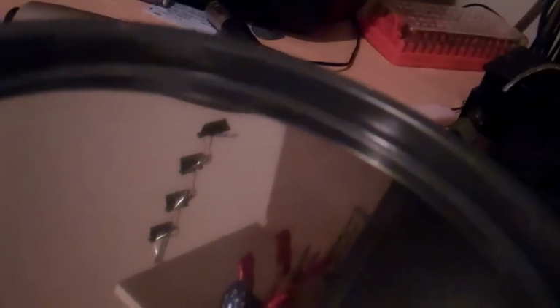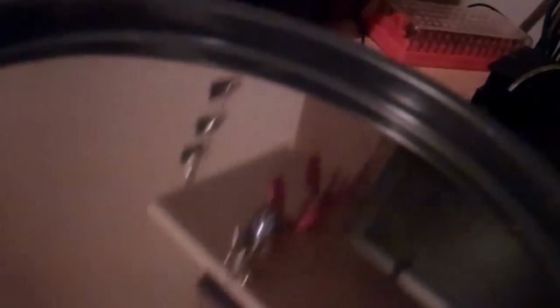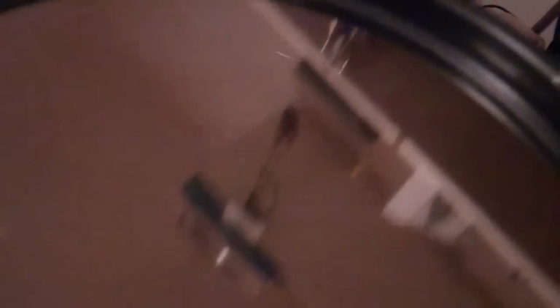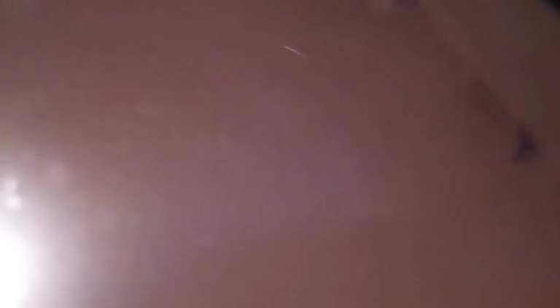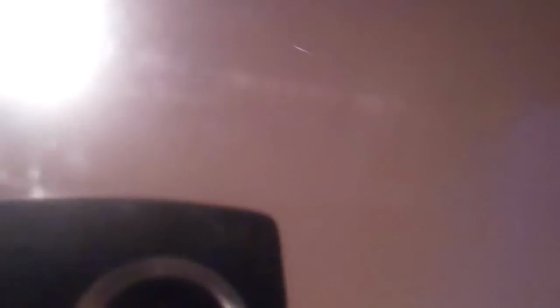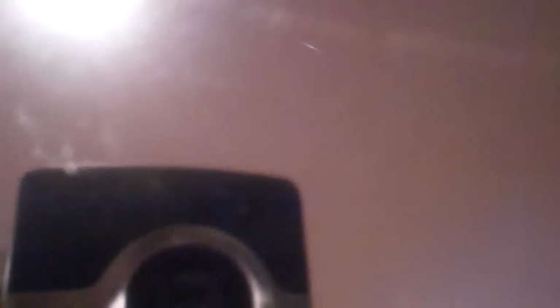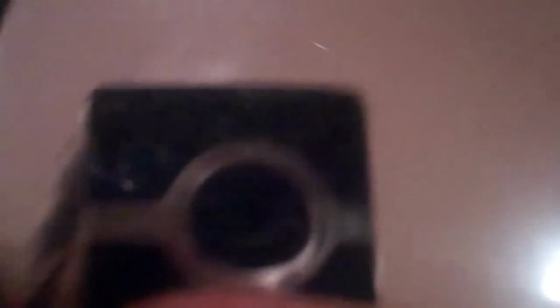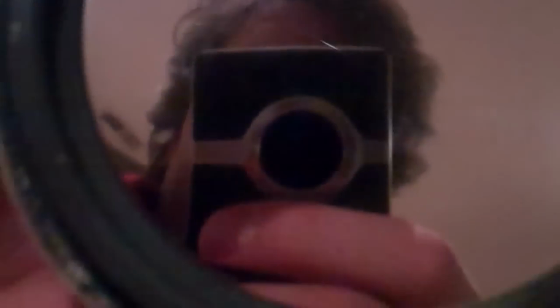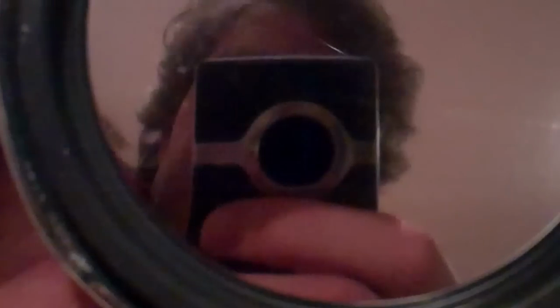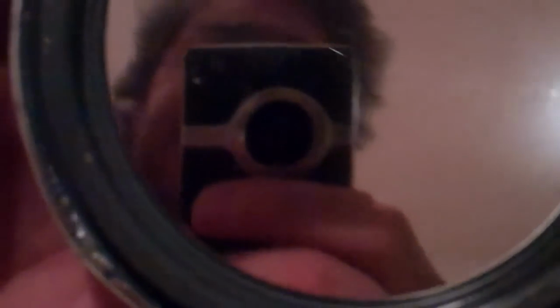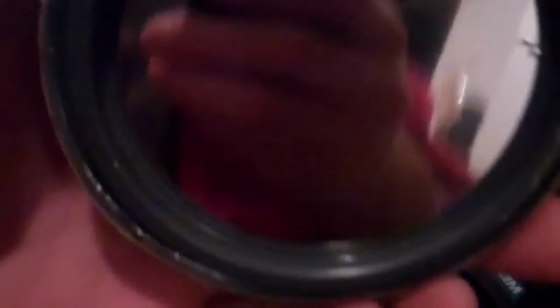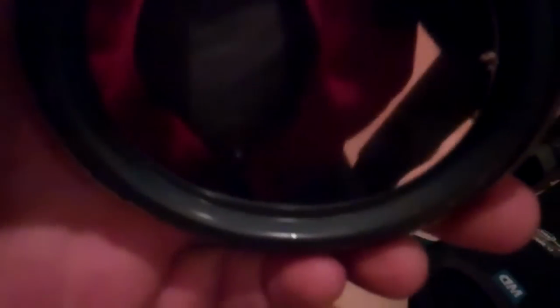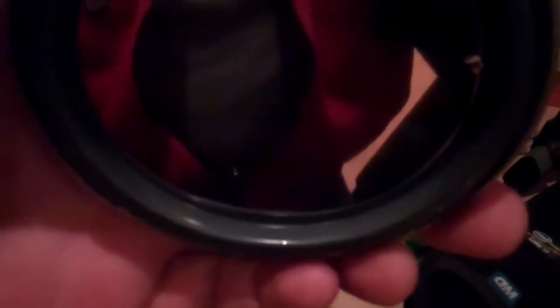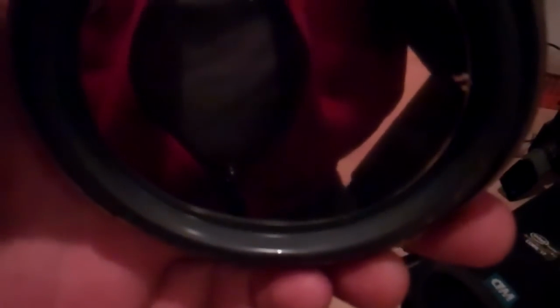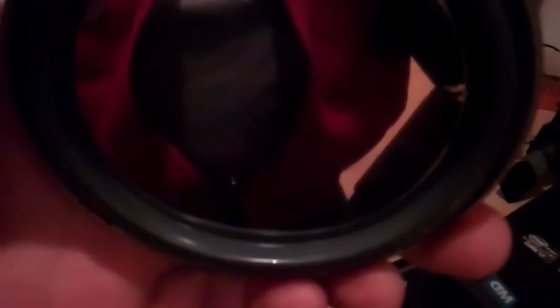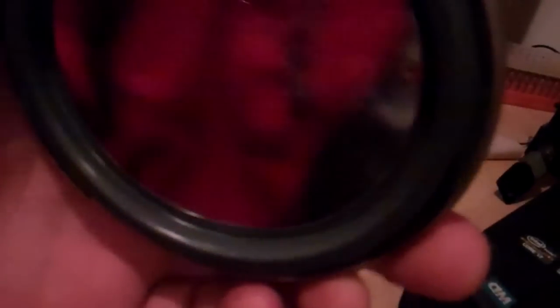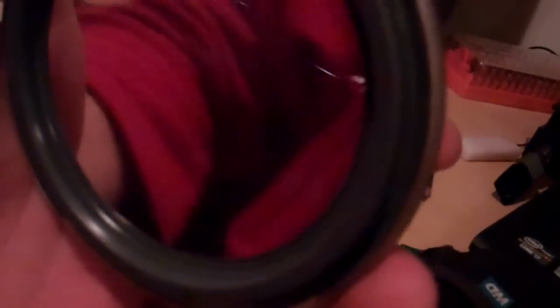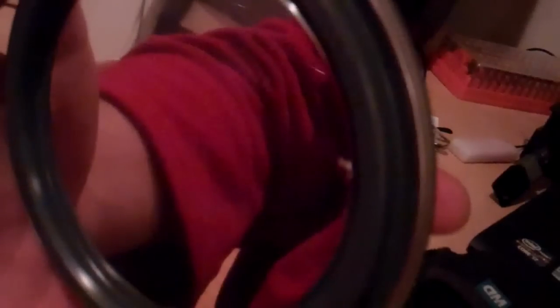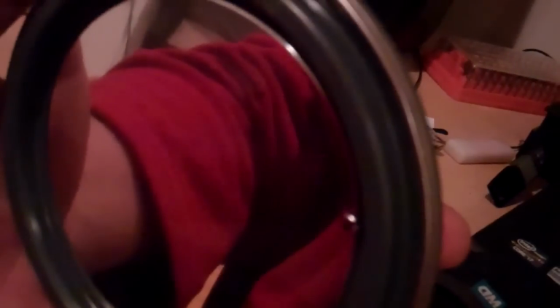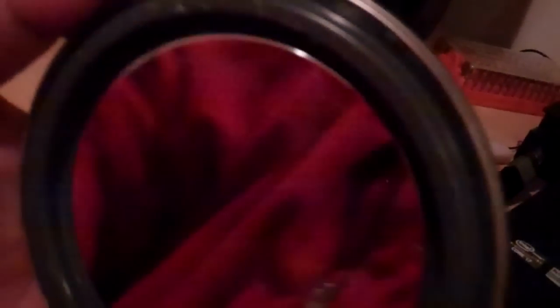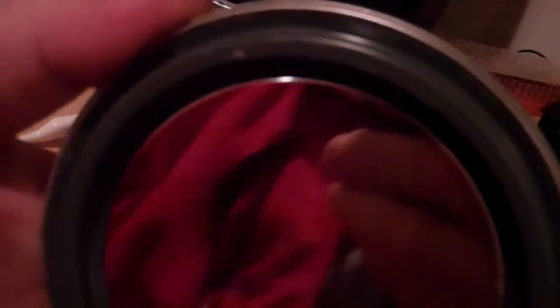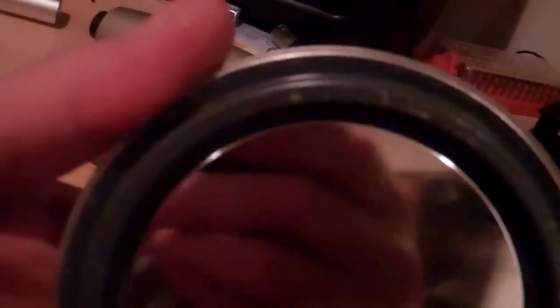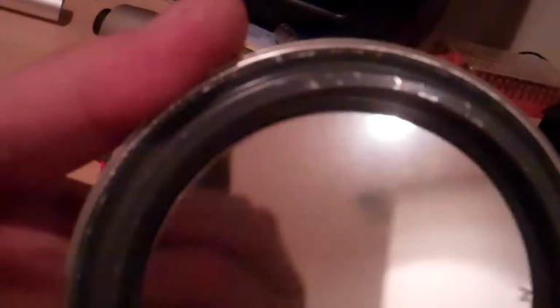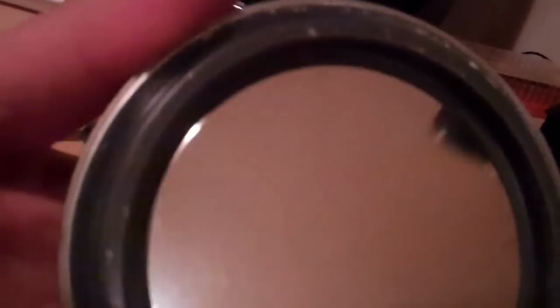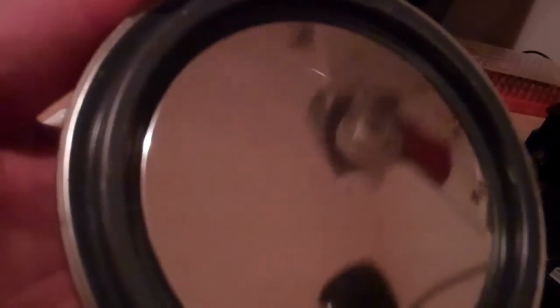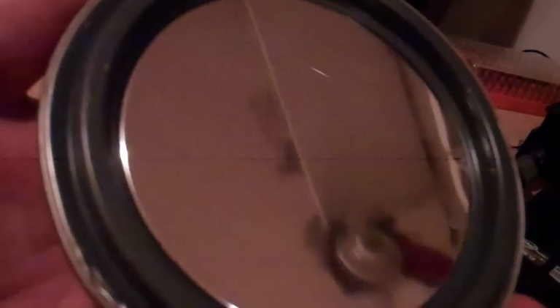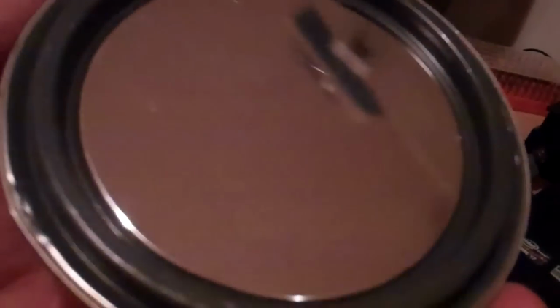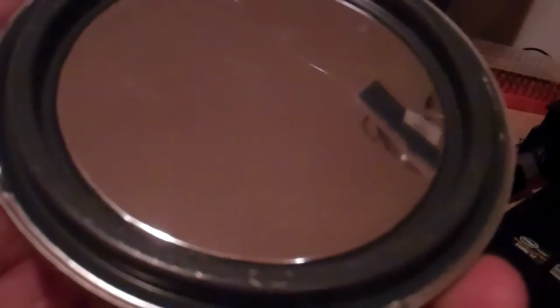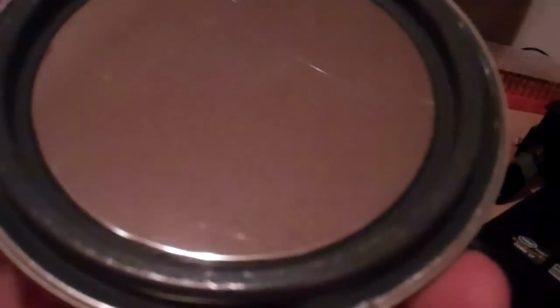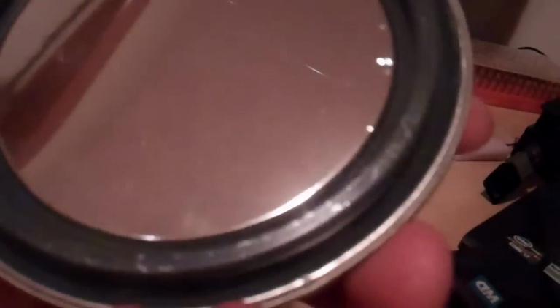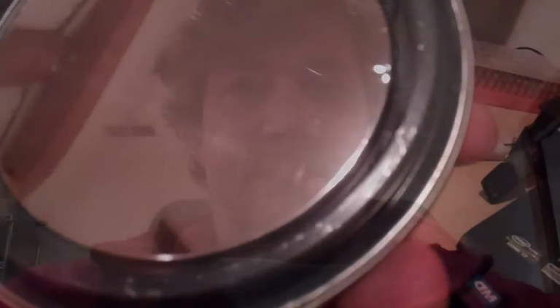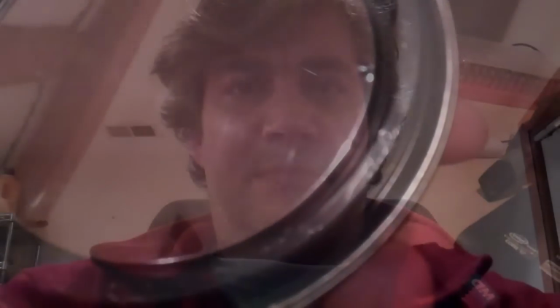The electrical tape standoff creates a gap between the diaphragm and the back plate.